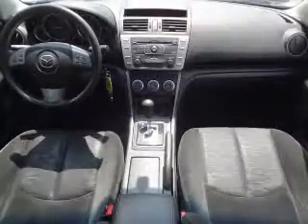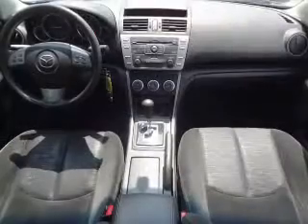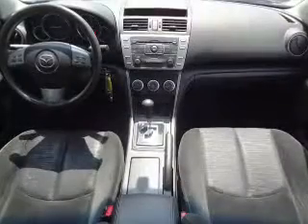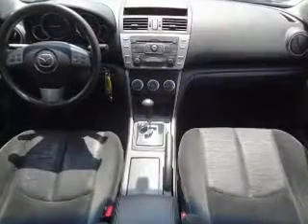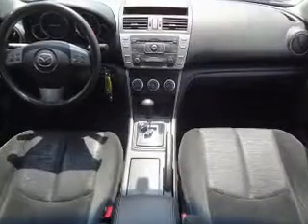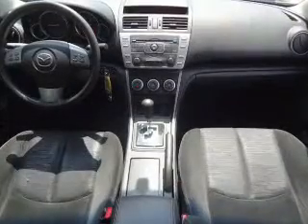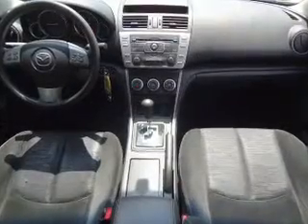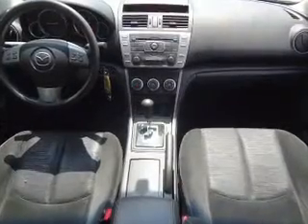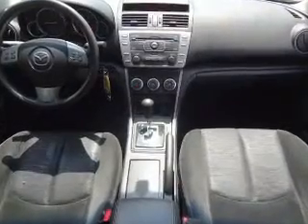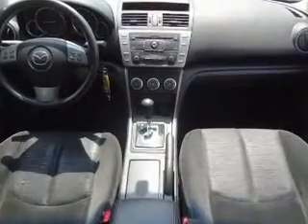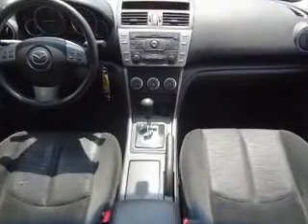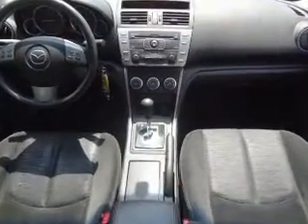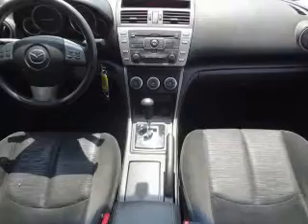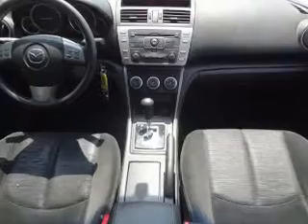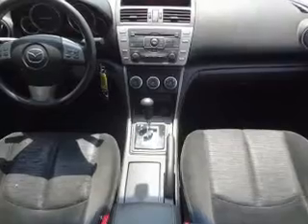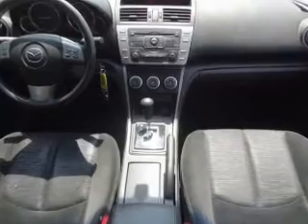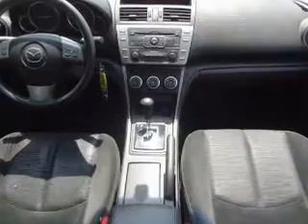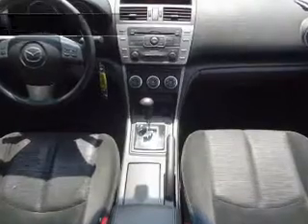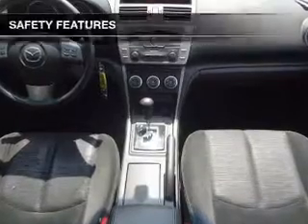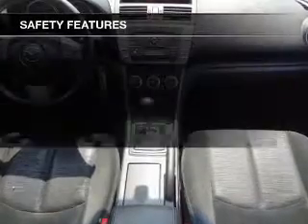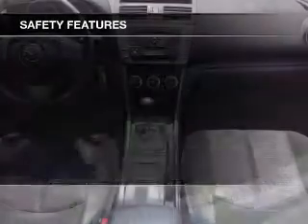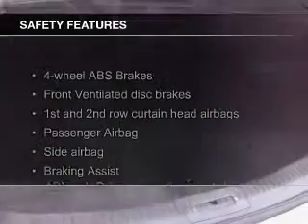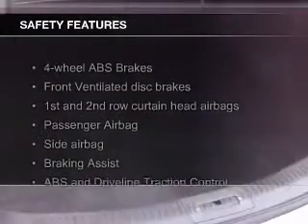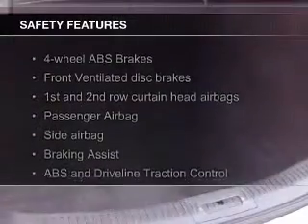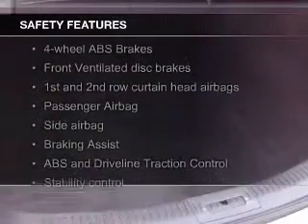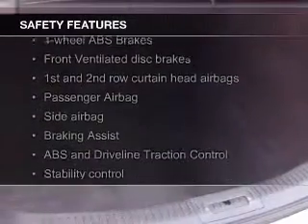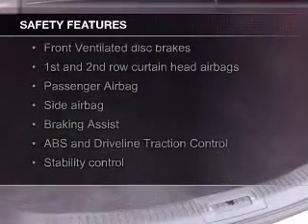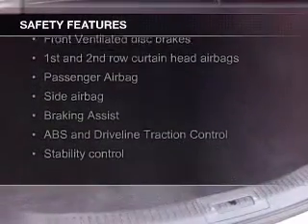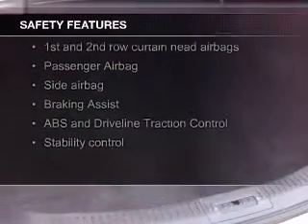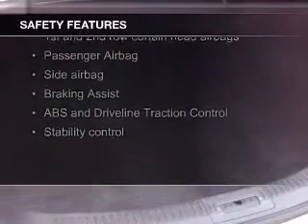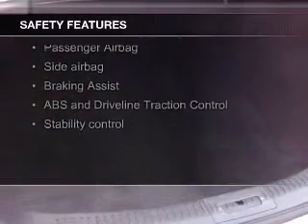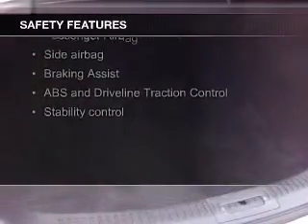Additional features include privacy glass, air conditioning, power door locks, and power windows. Safety was made a priority with these features.